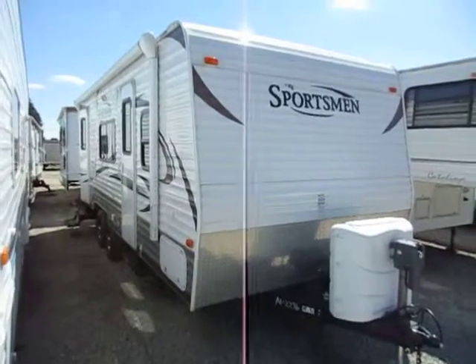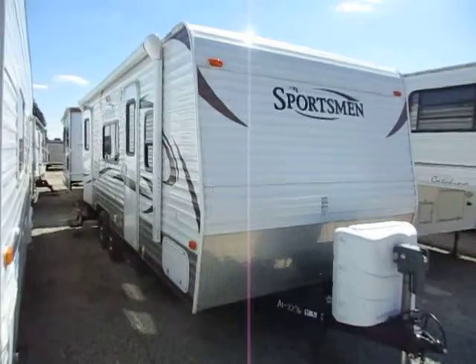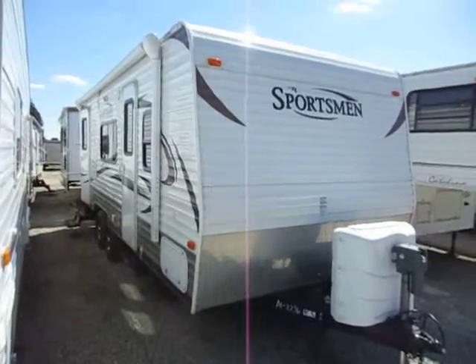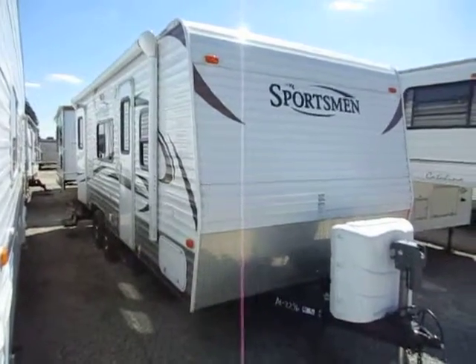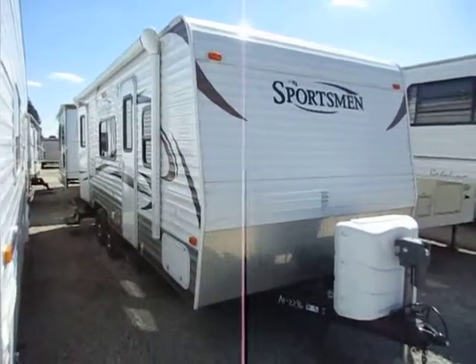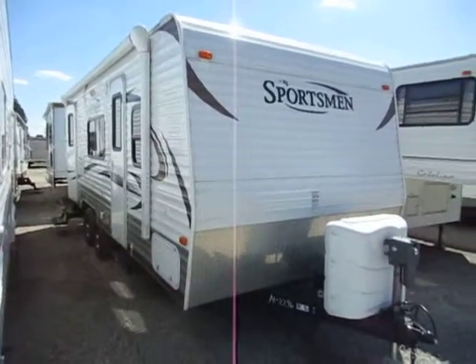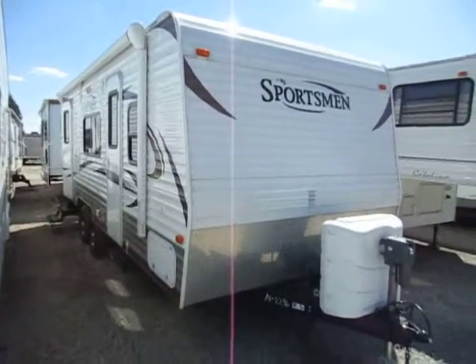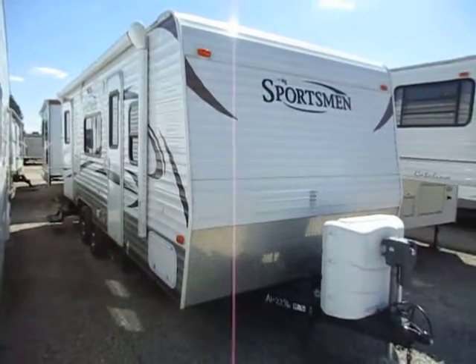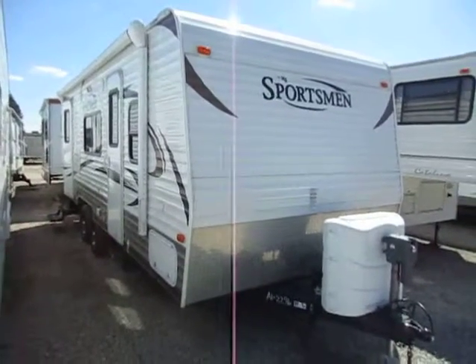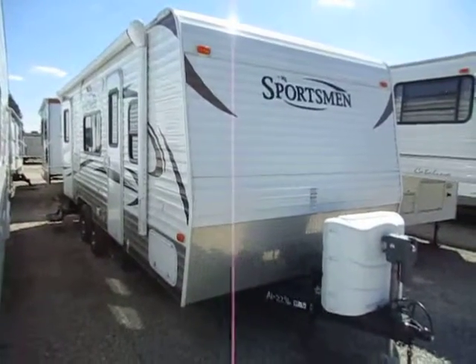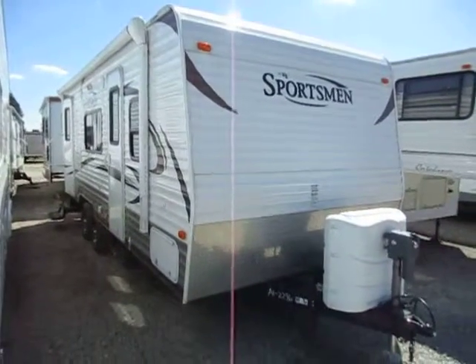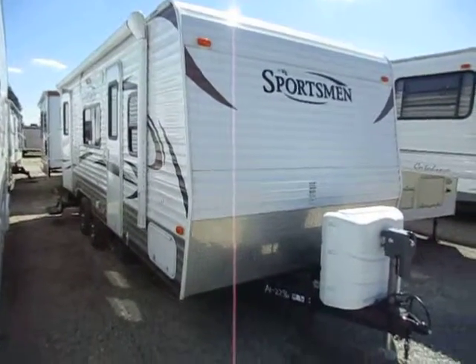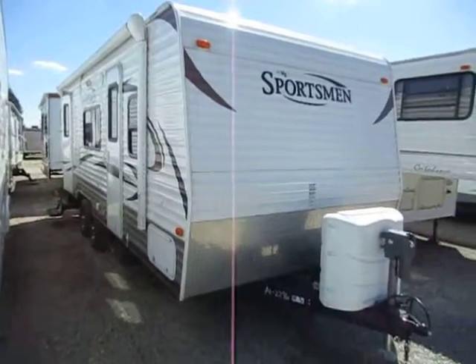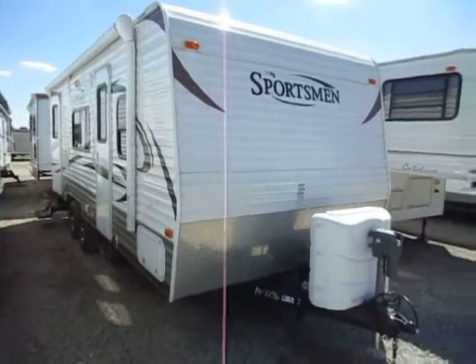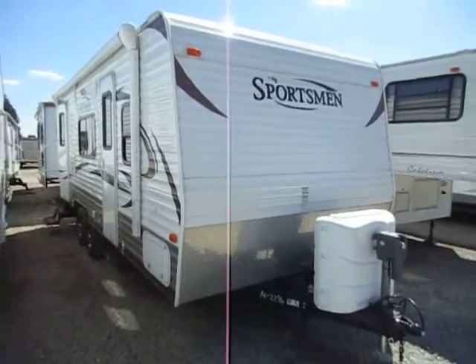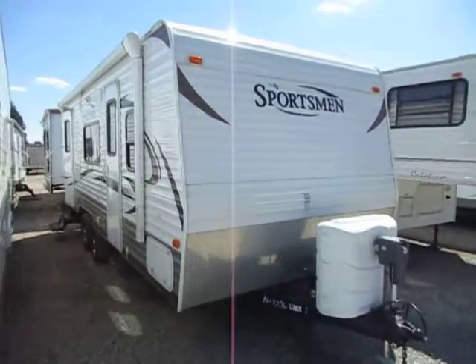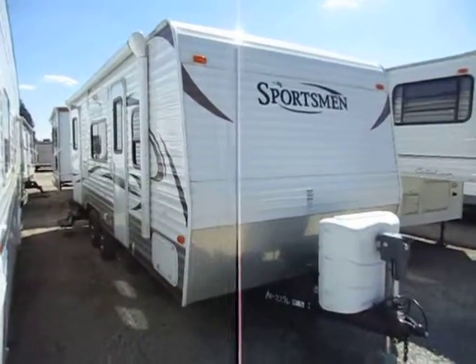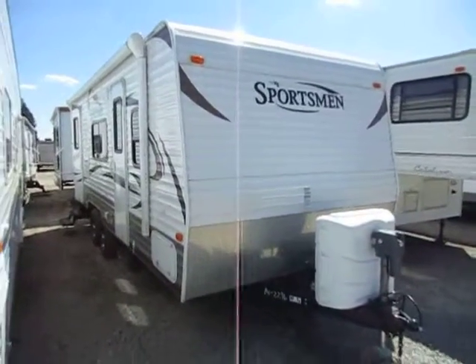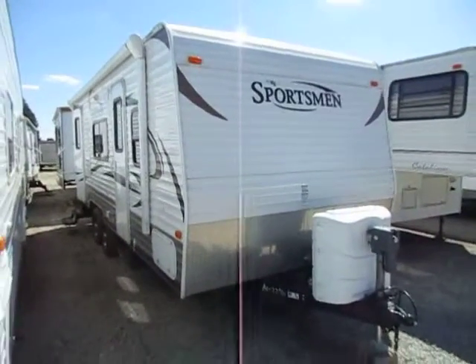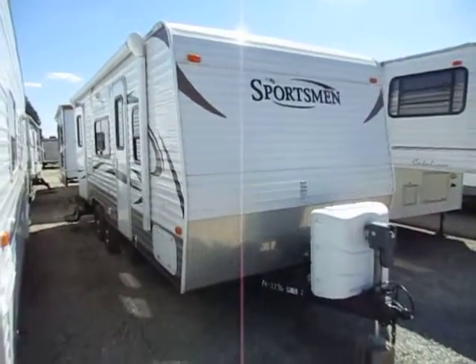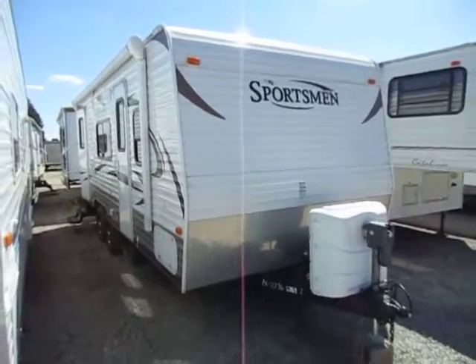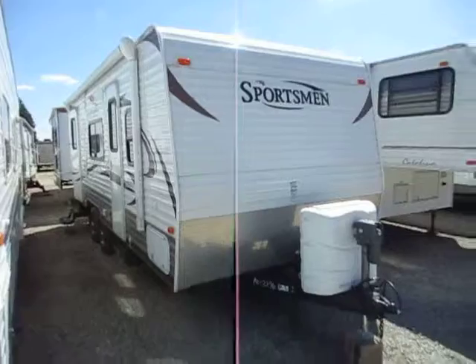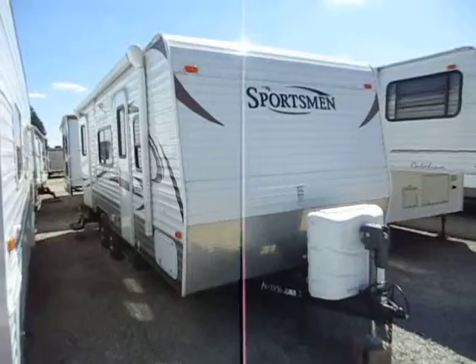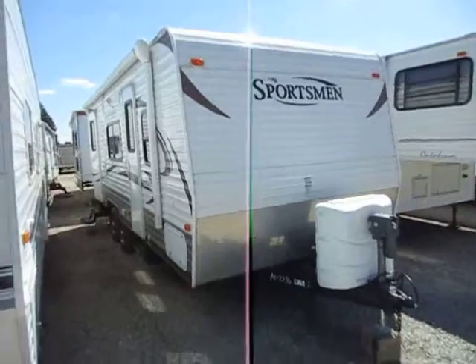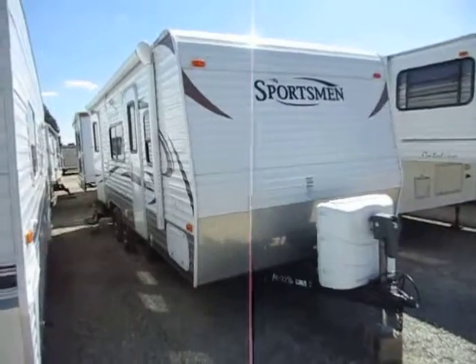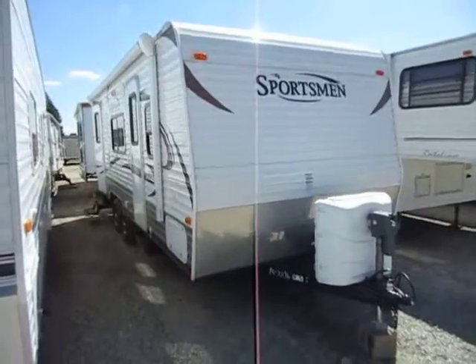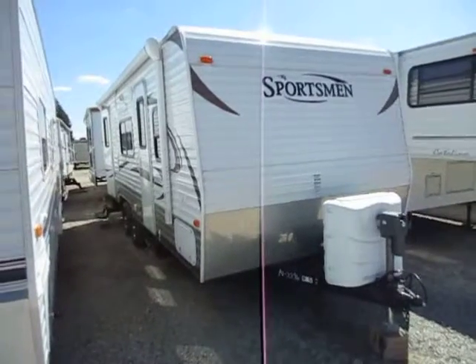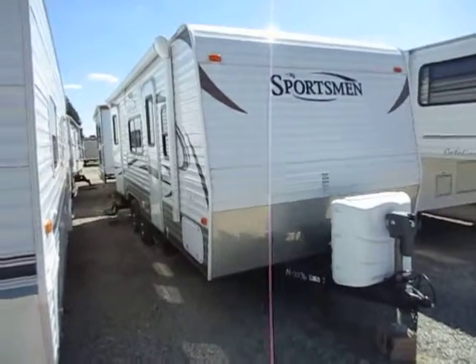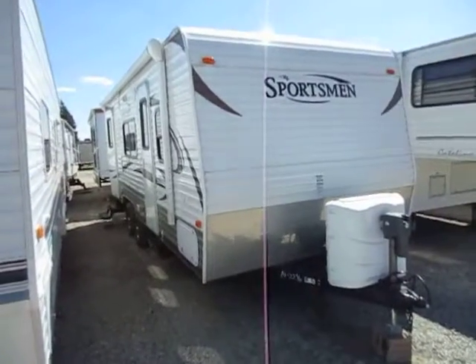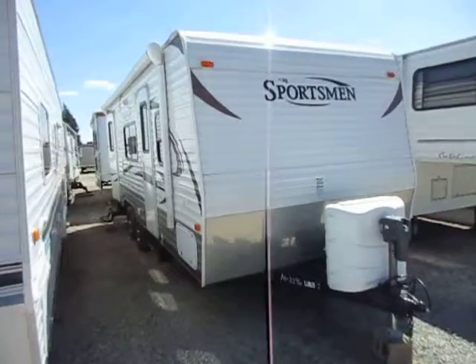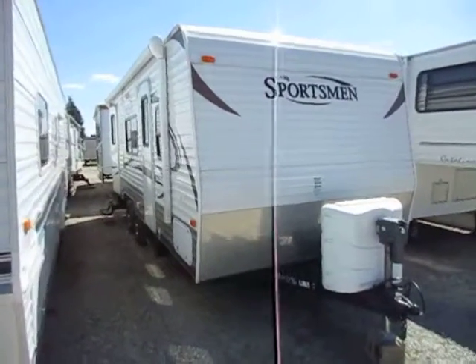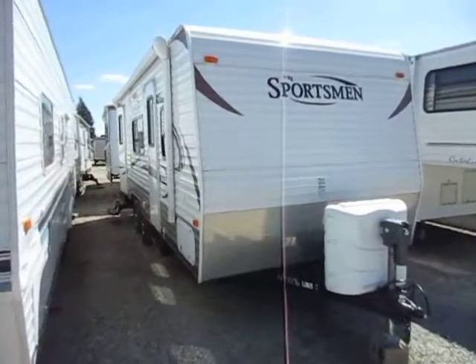2303 Sportsman here at Haylett RV of Coldwater, Michigan. Perfect little couples camper, very clean, late model, 2013.